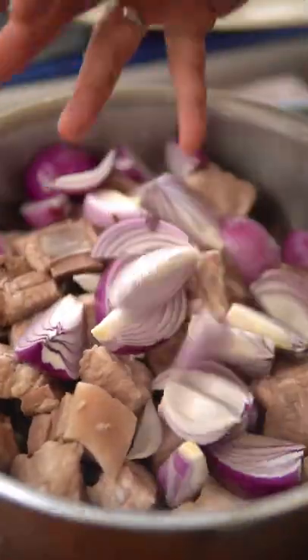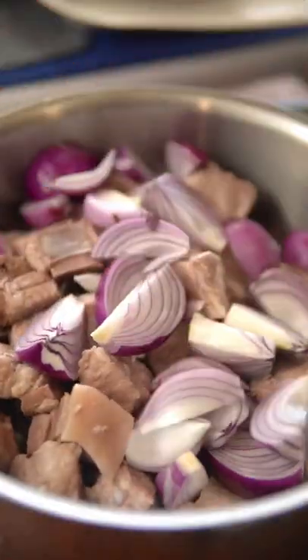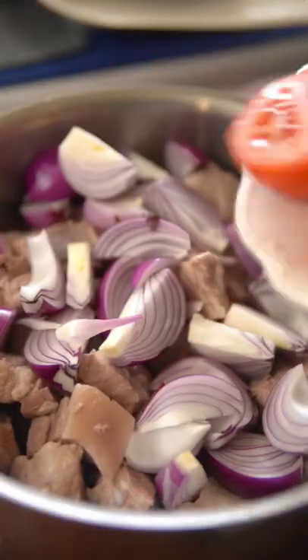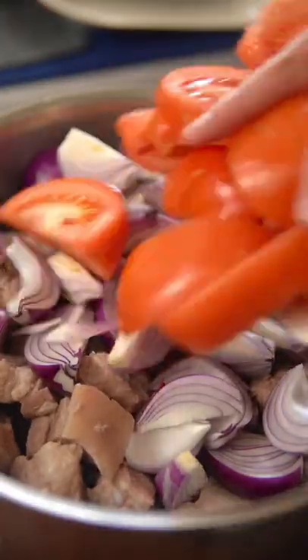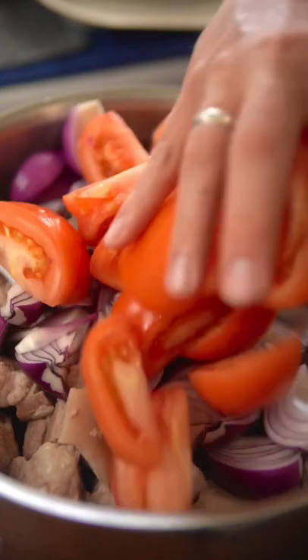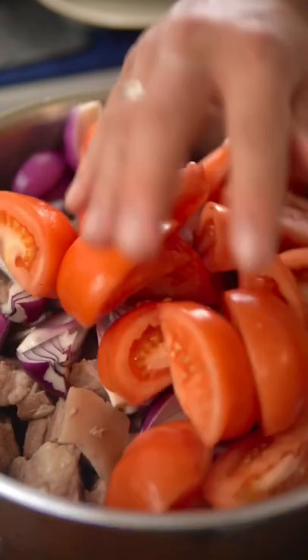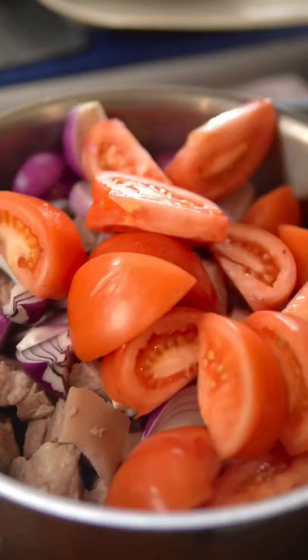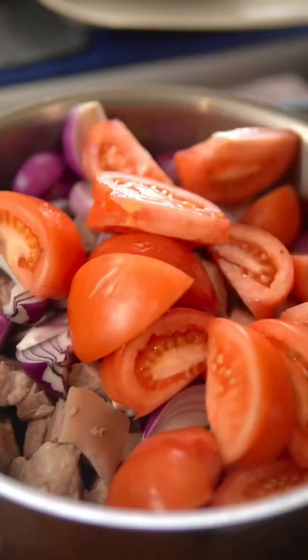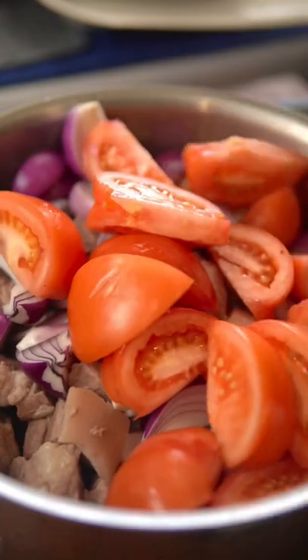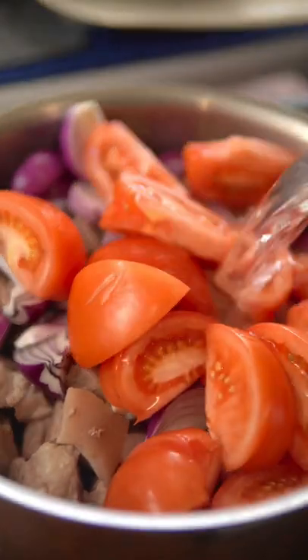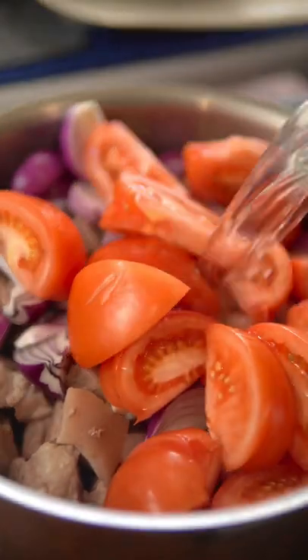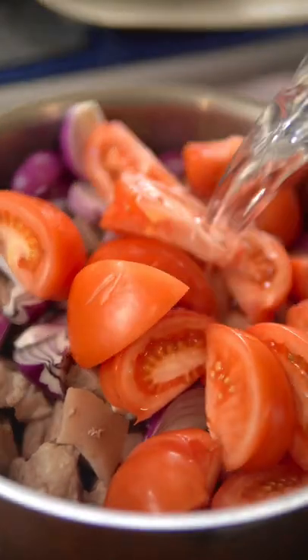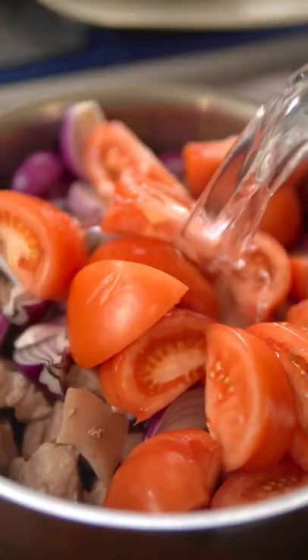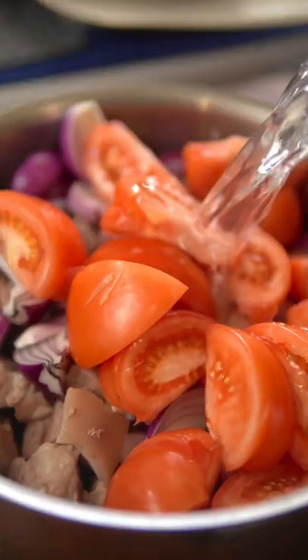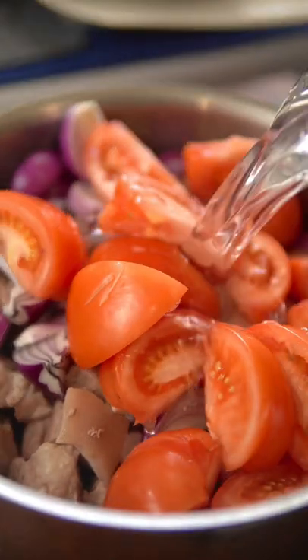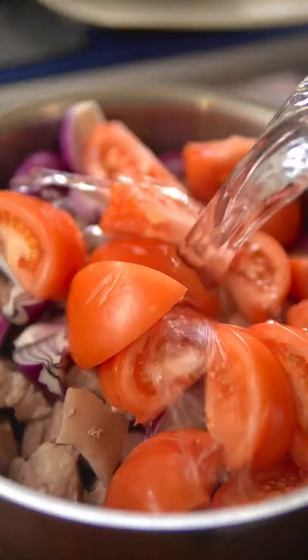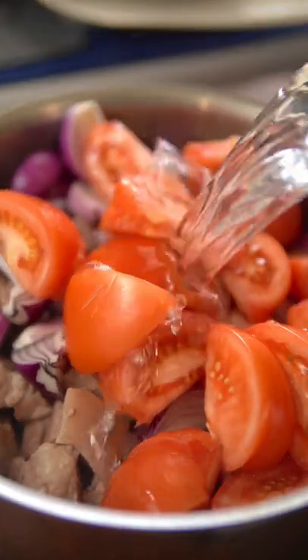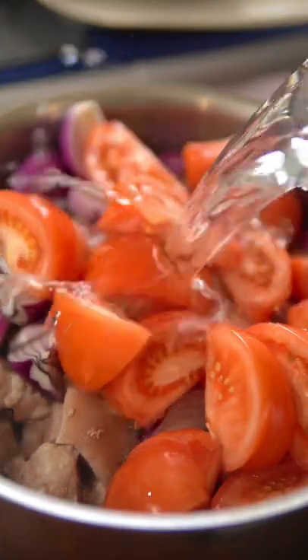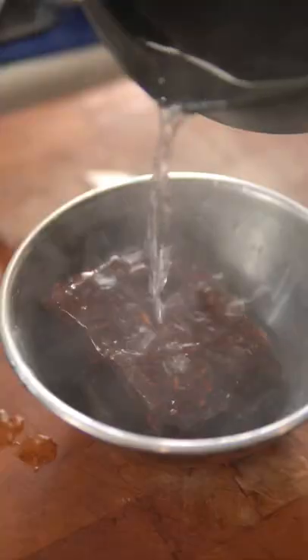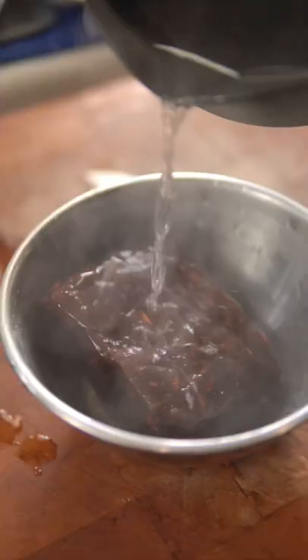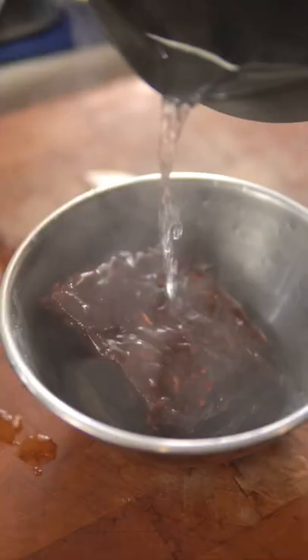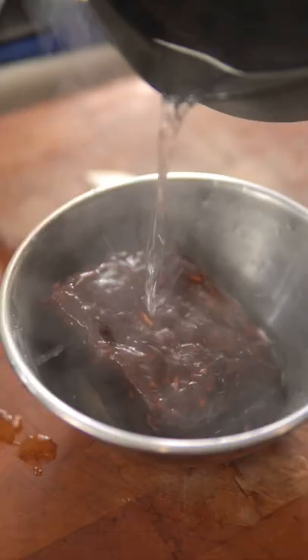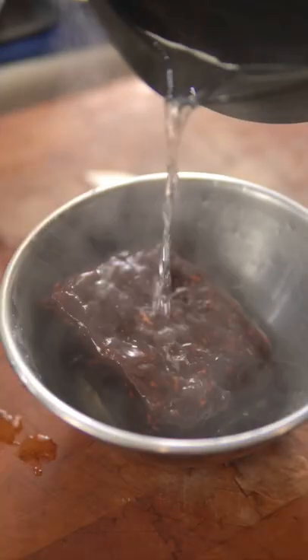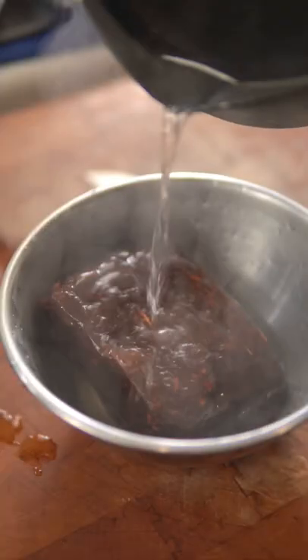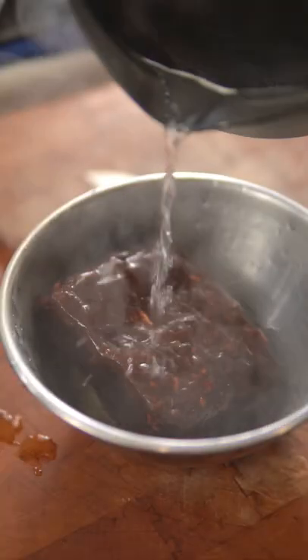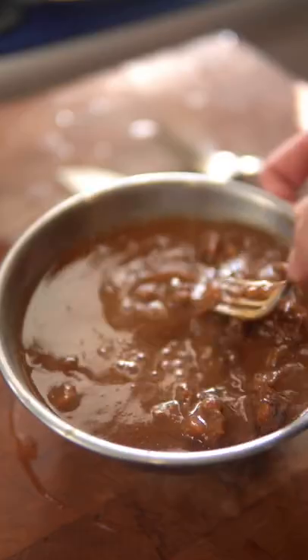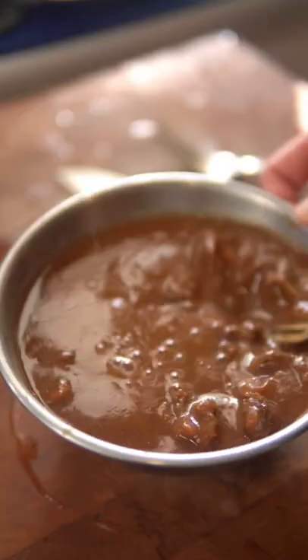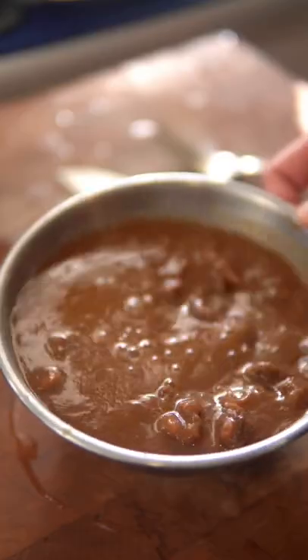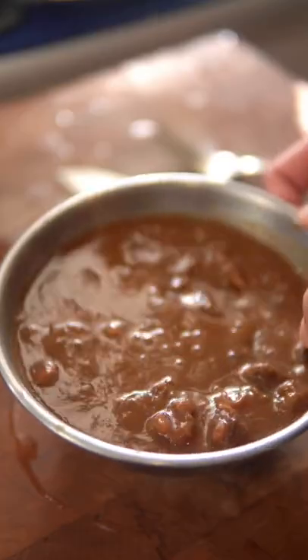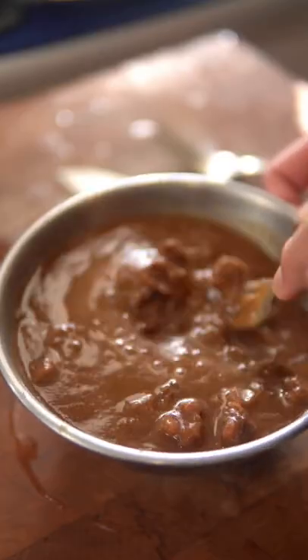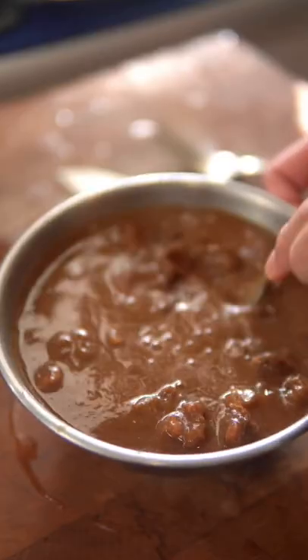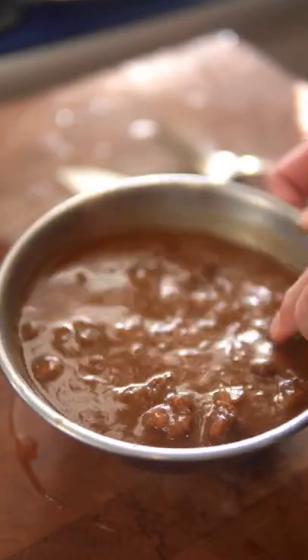tomatoes, and water until the pork is super soft. While that's simmering, soften tamarind pulp with hot water and strain.